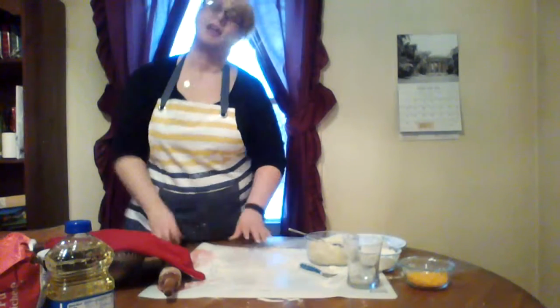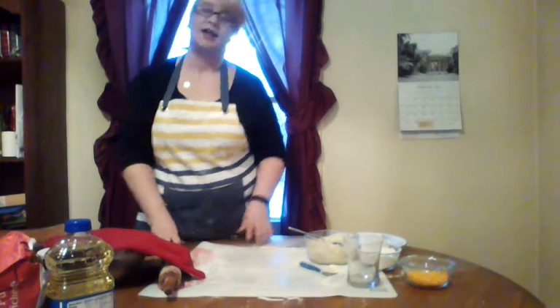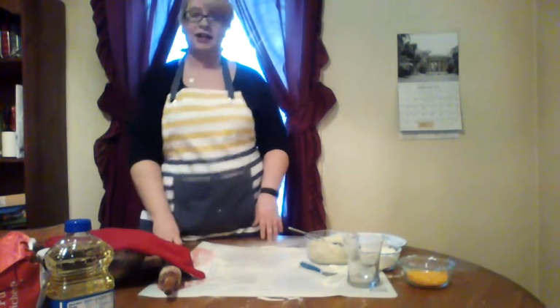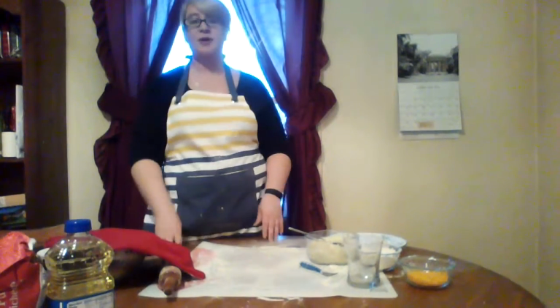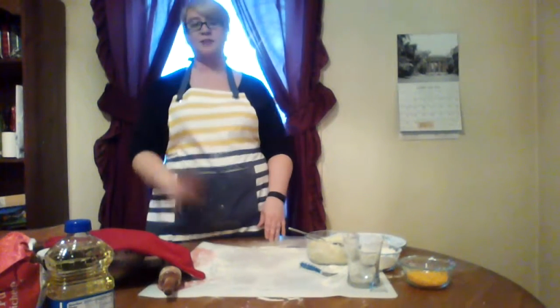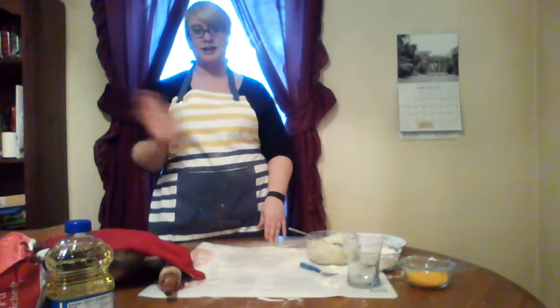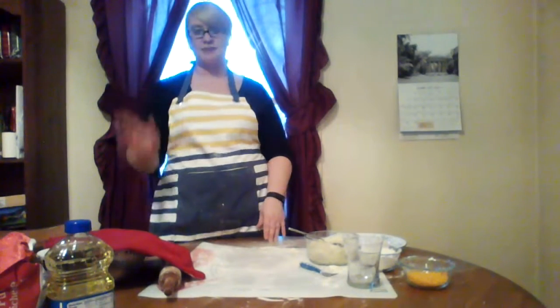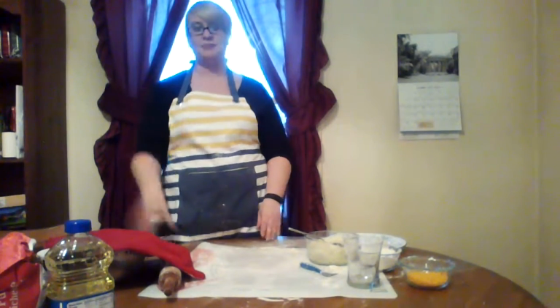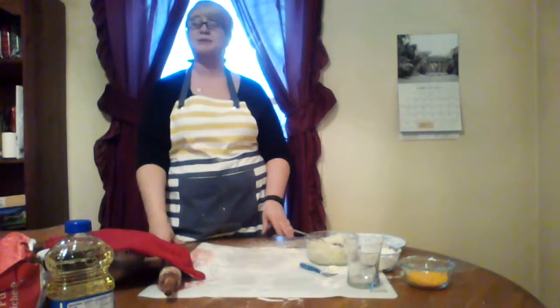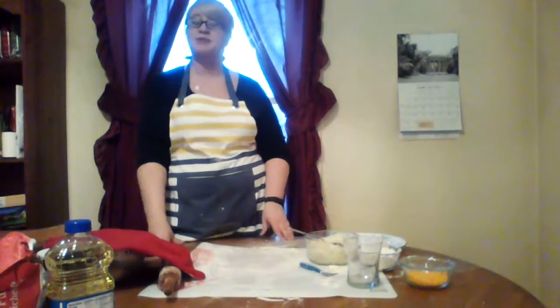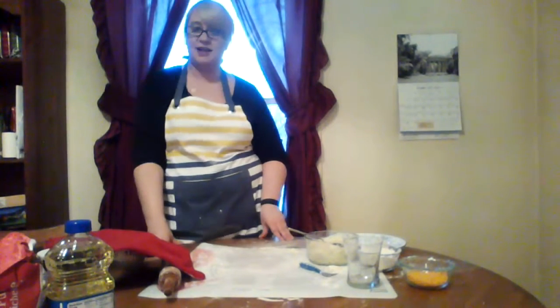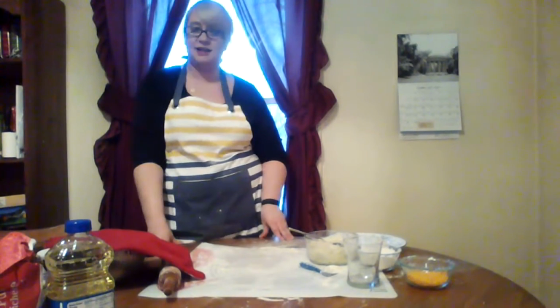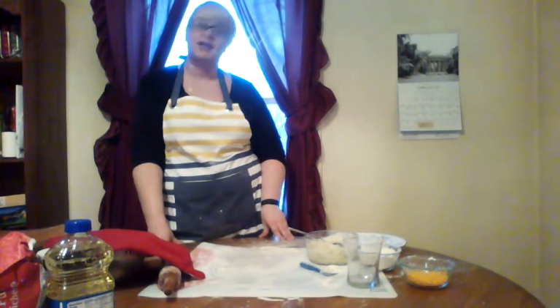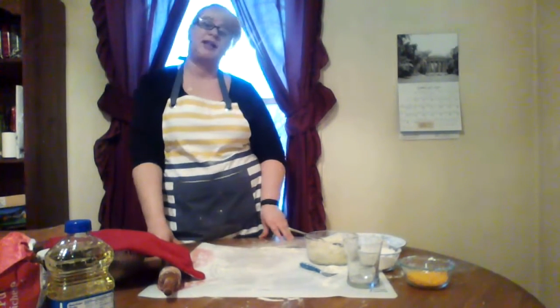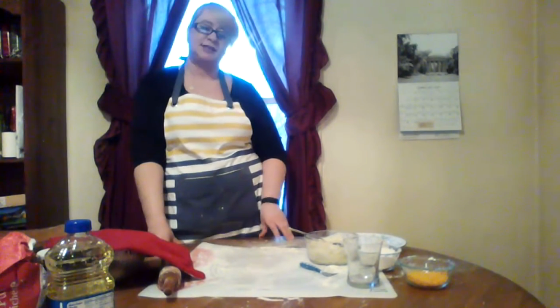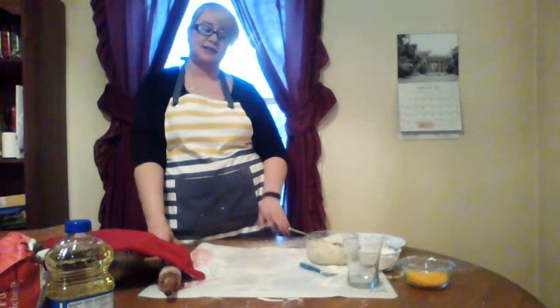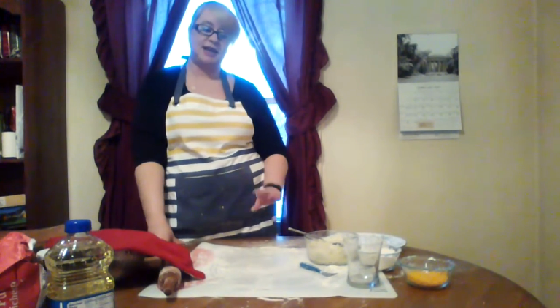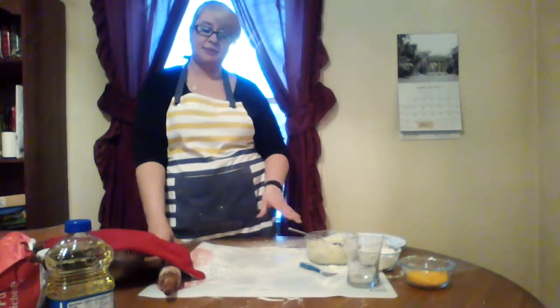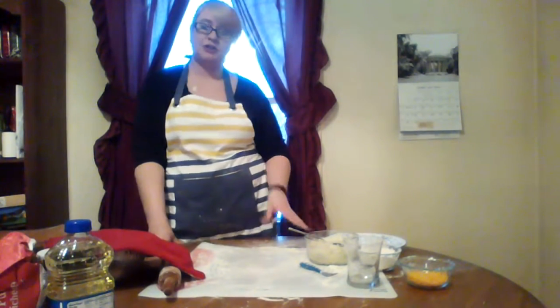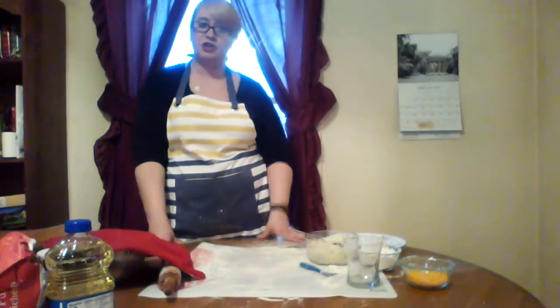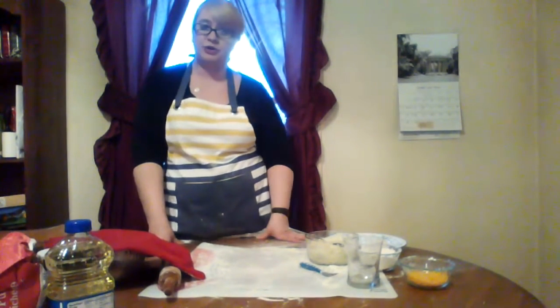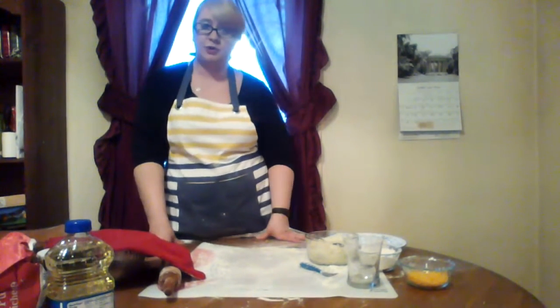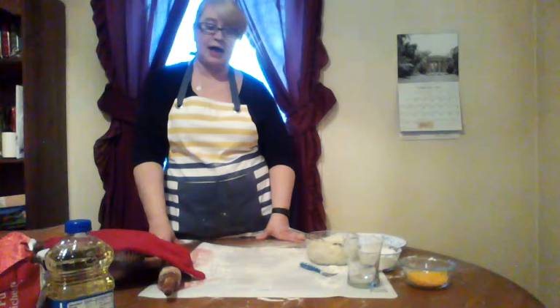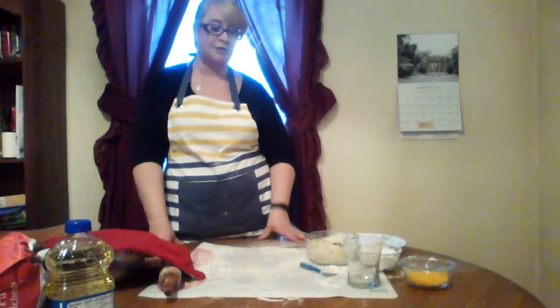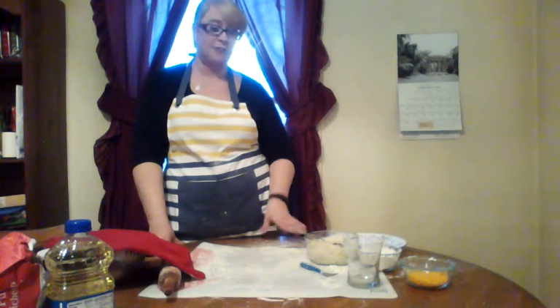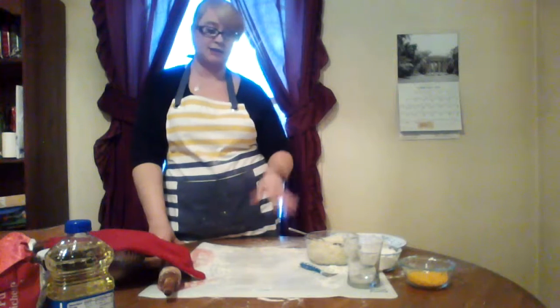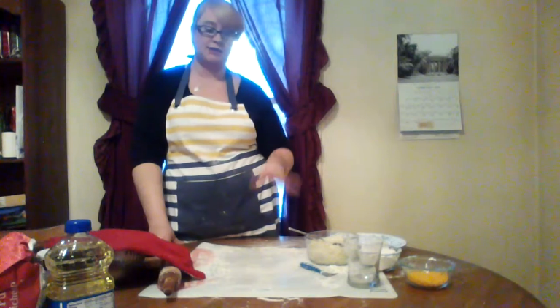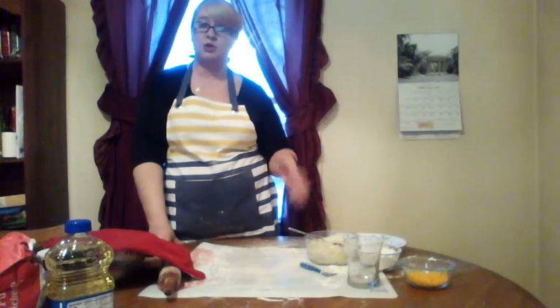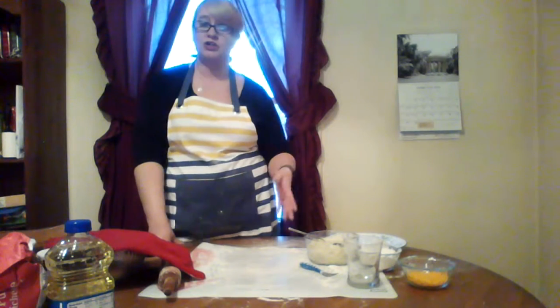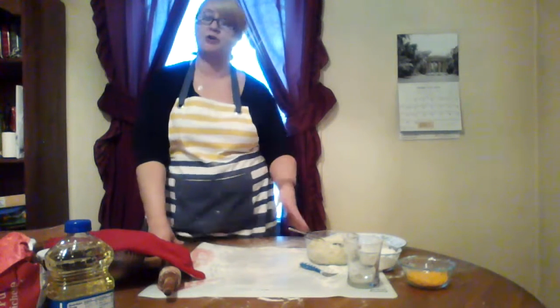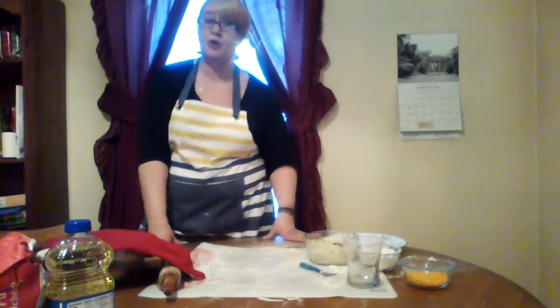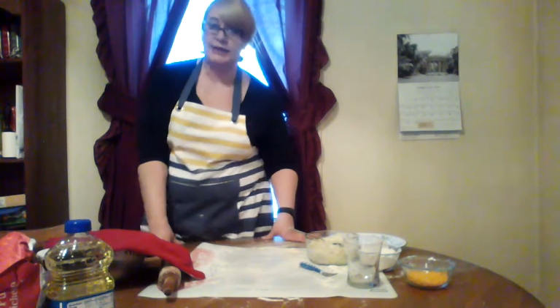Hello everybody, my name is Michelle and today I'm going to show you how to make some Polish pierogies.